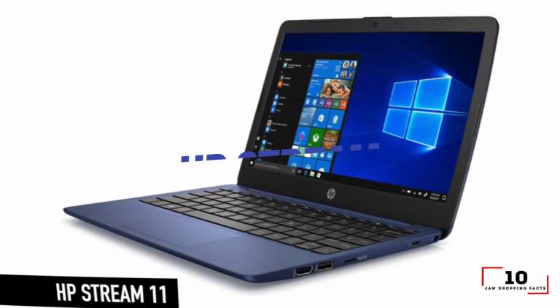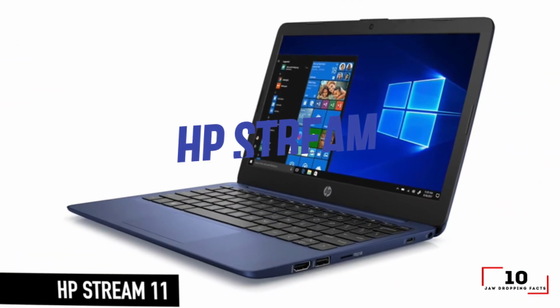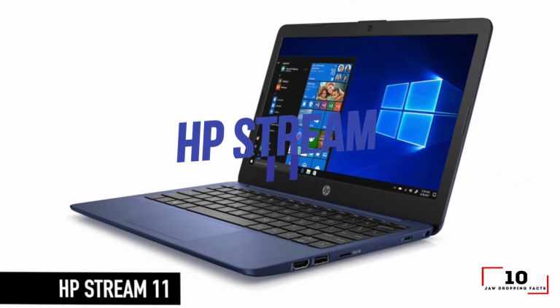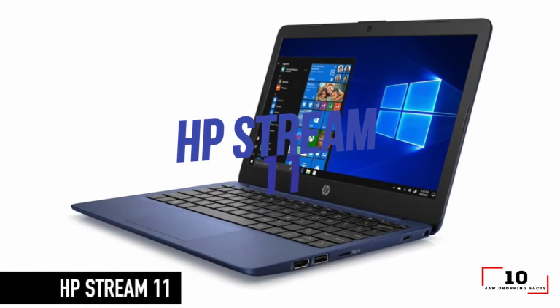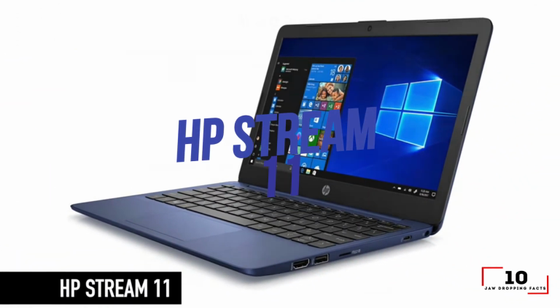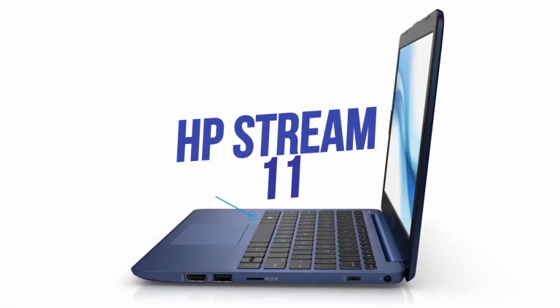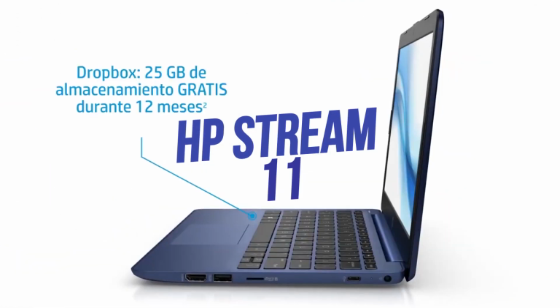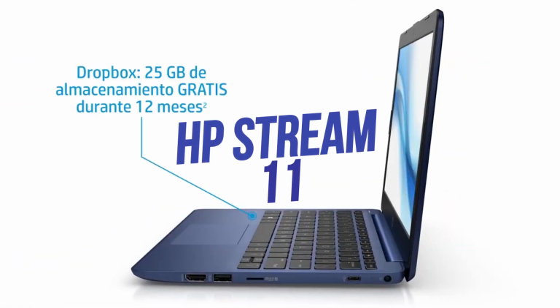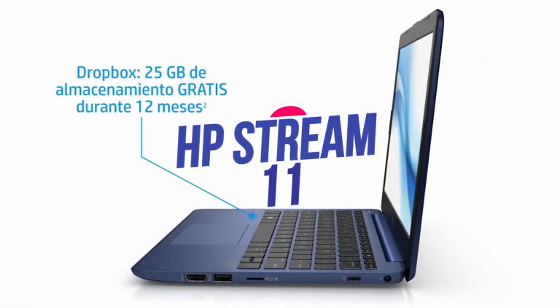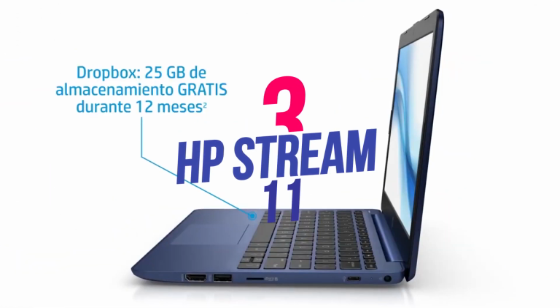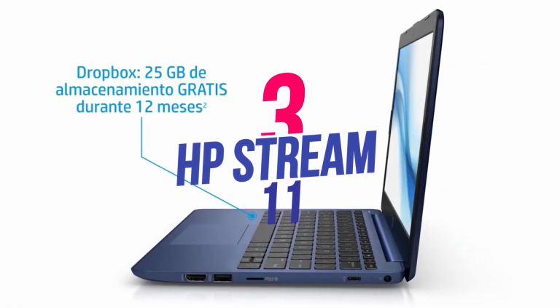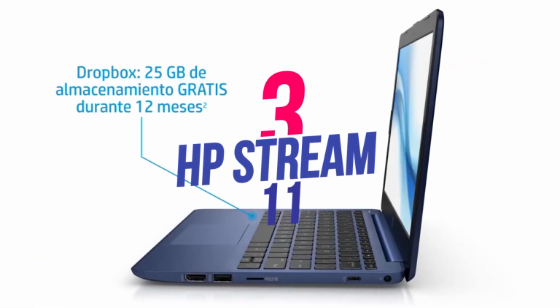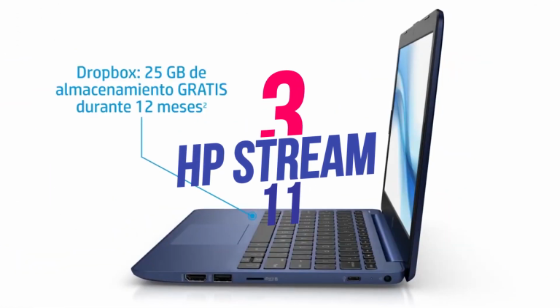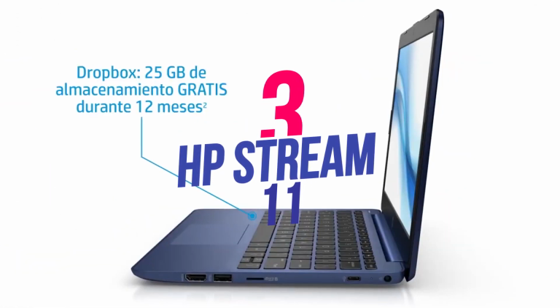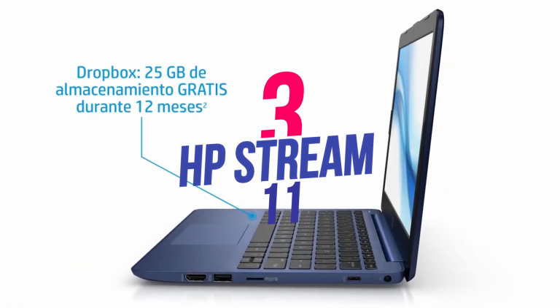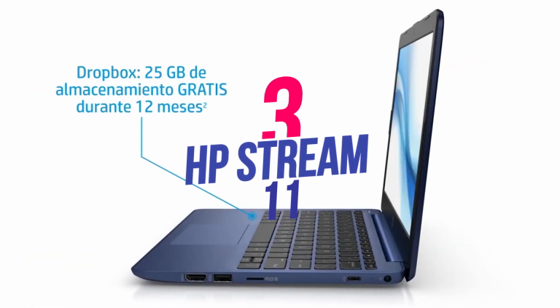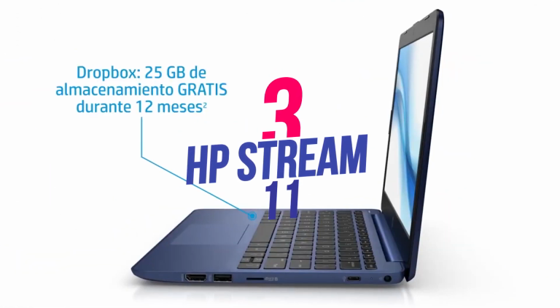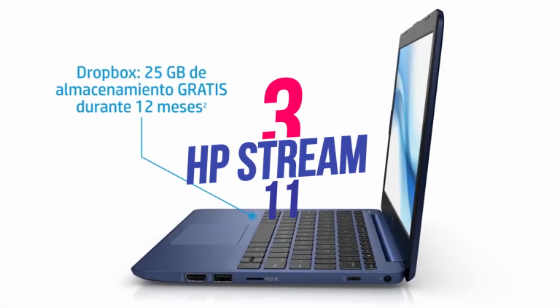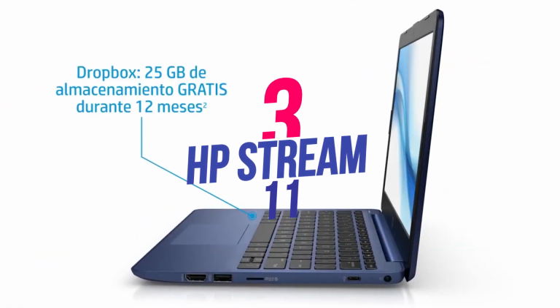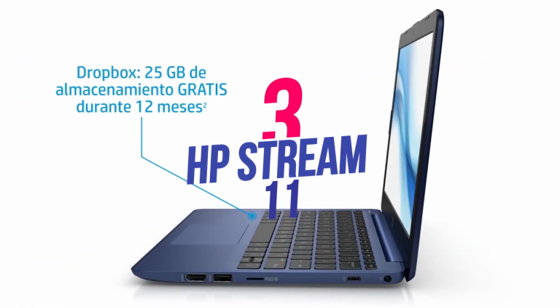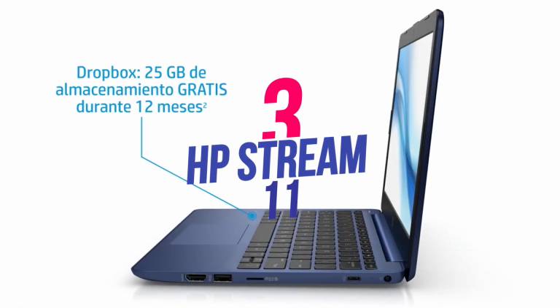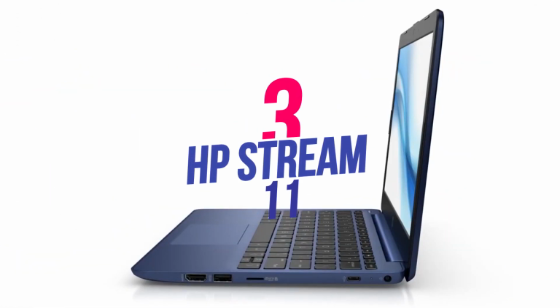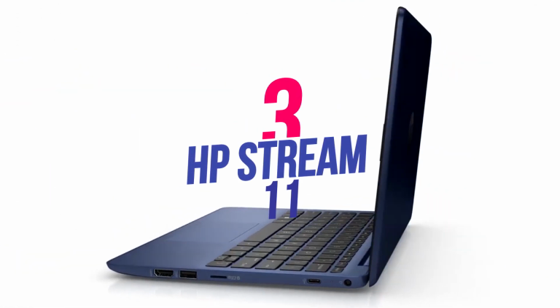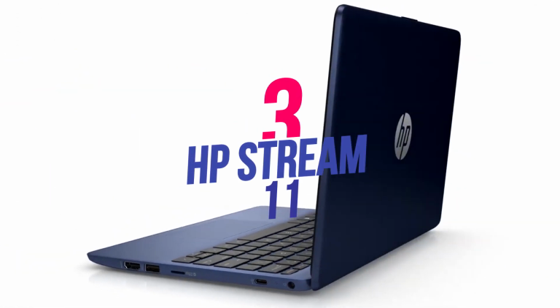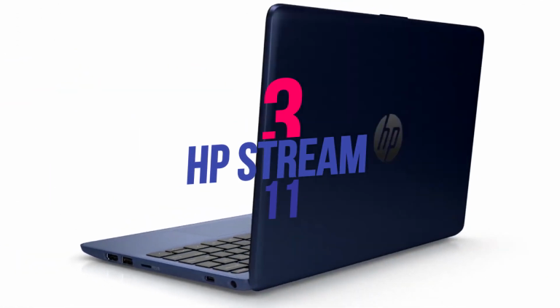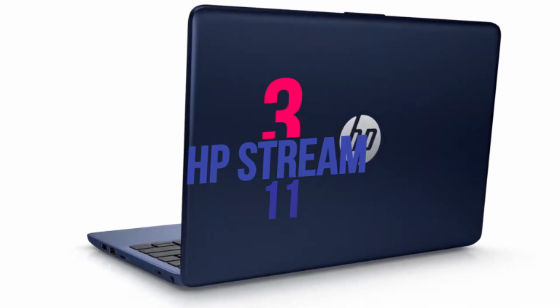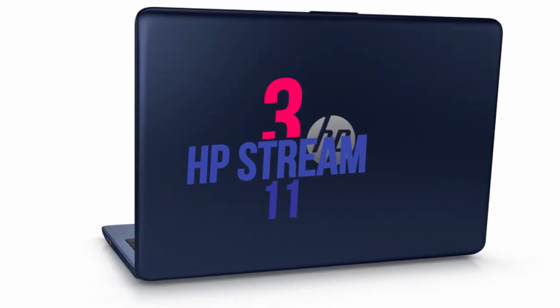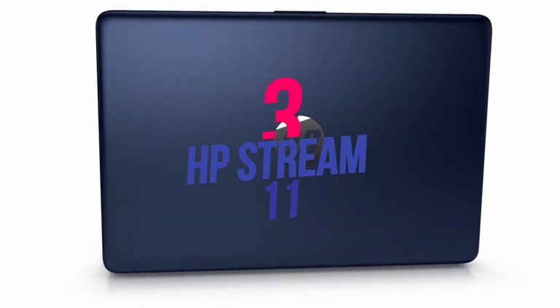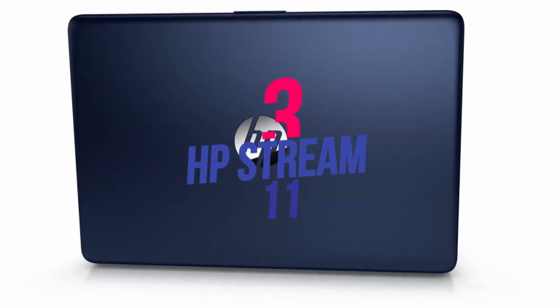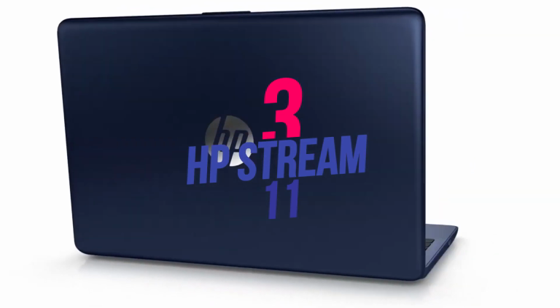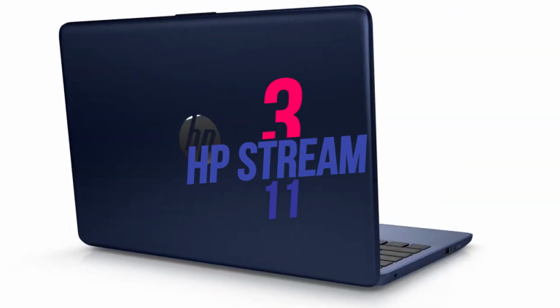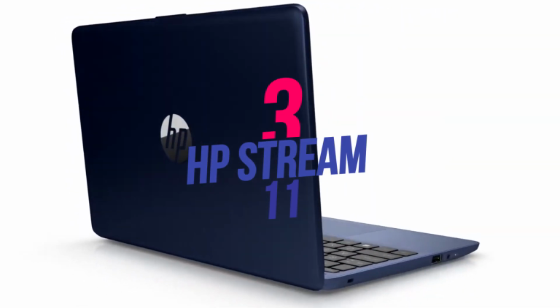Number 3: HP Stream 11 — the cheapest Windows laptop you can buy.